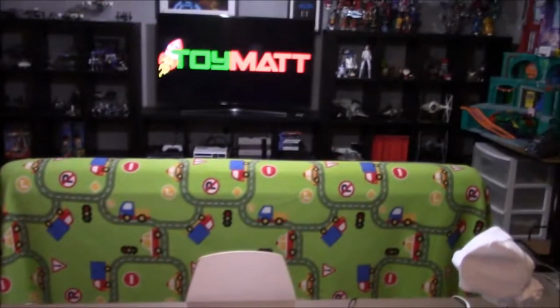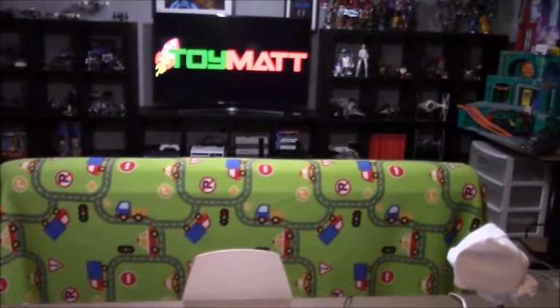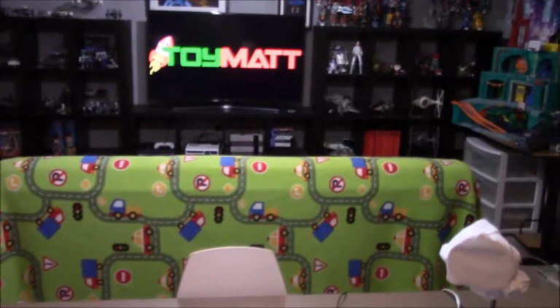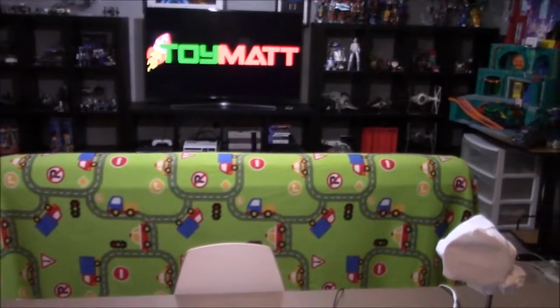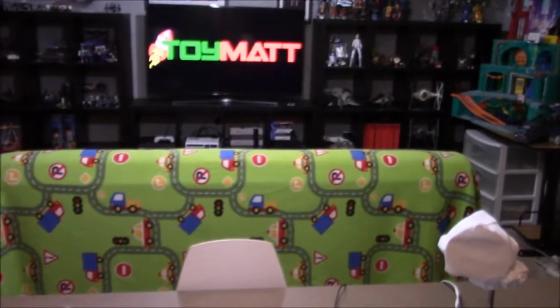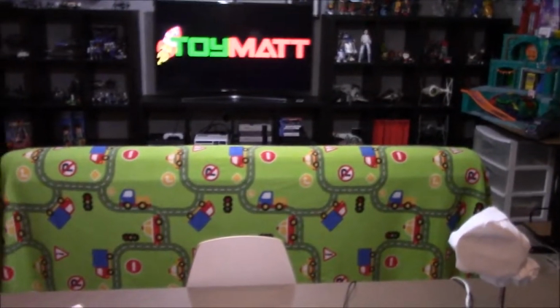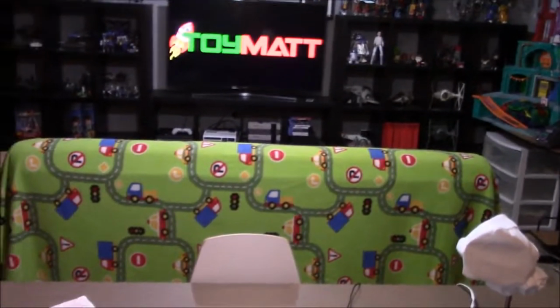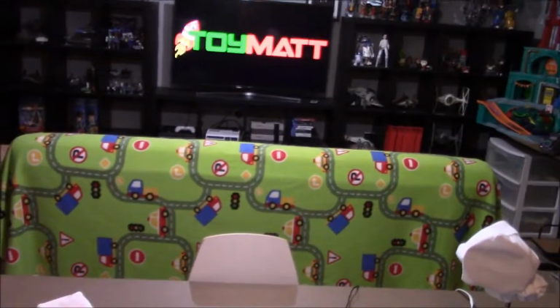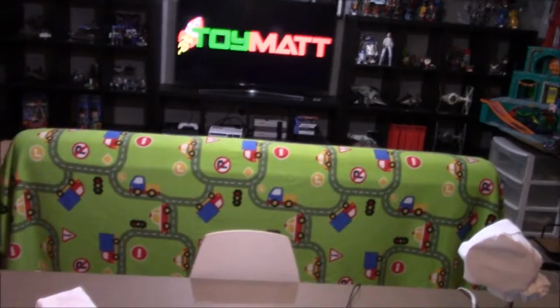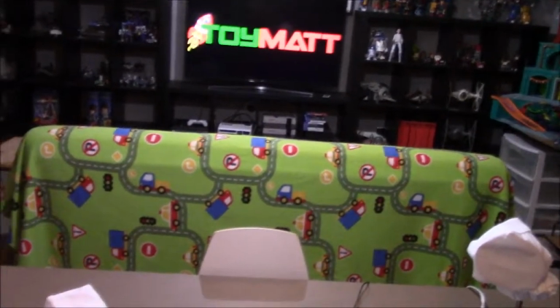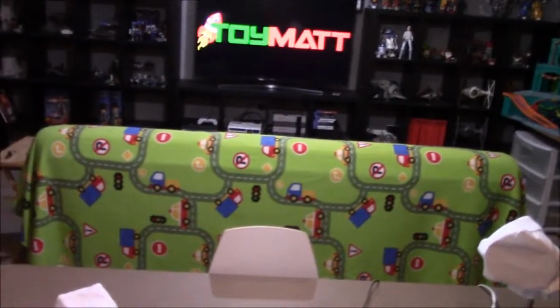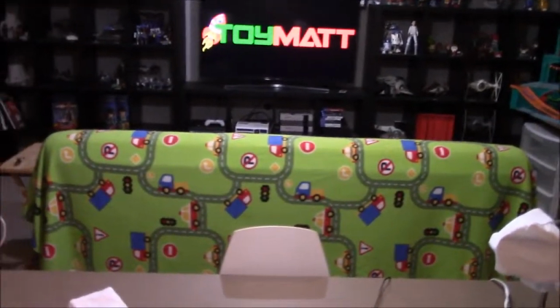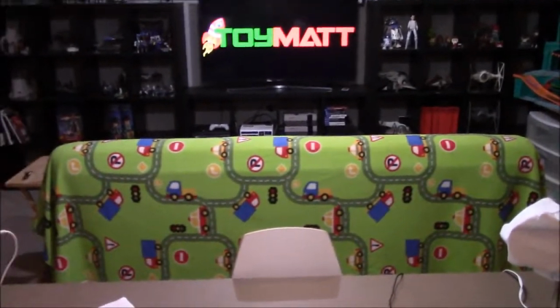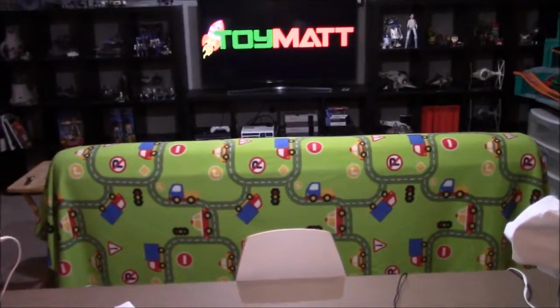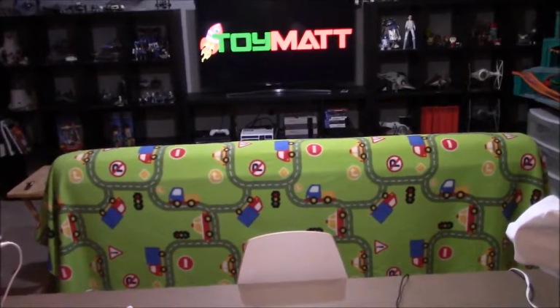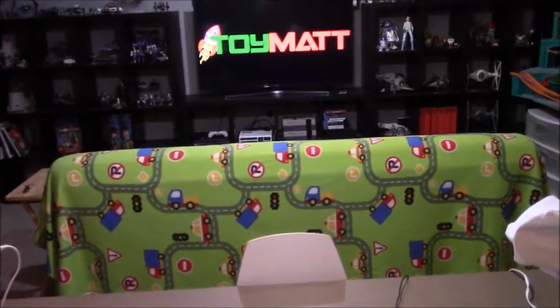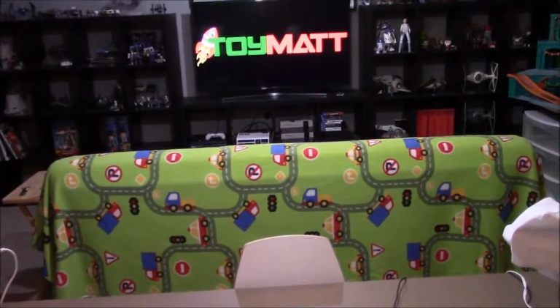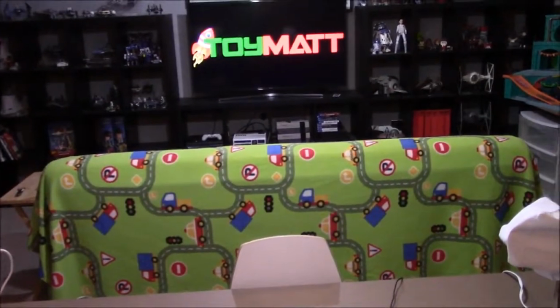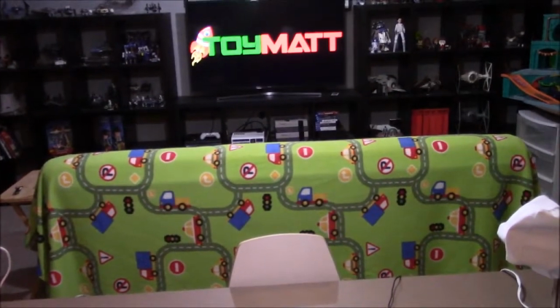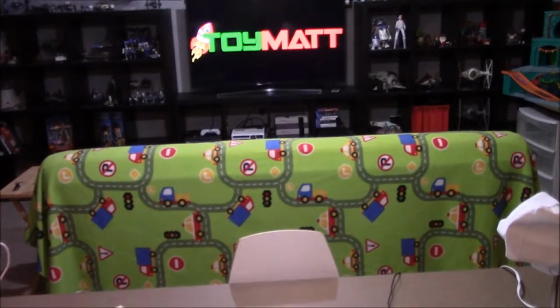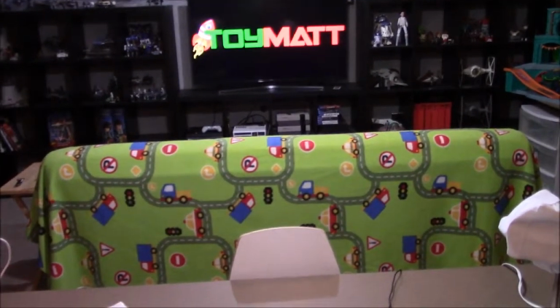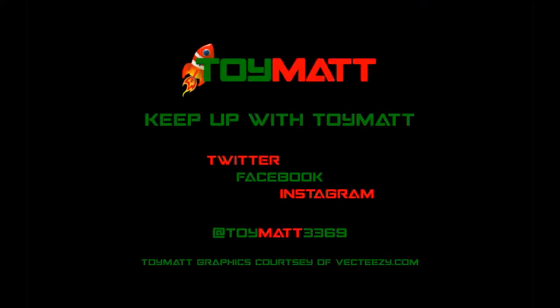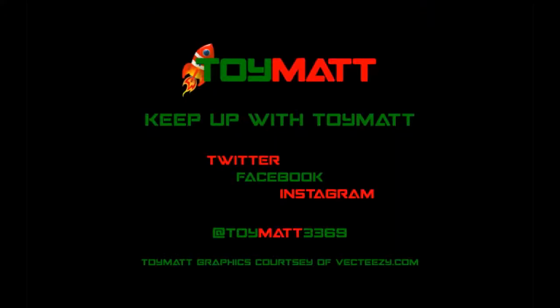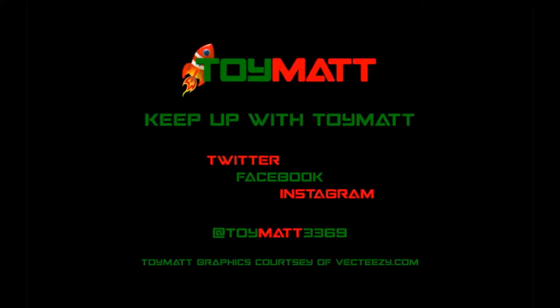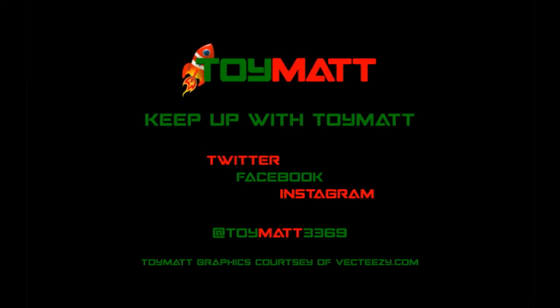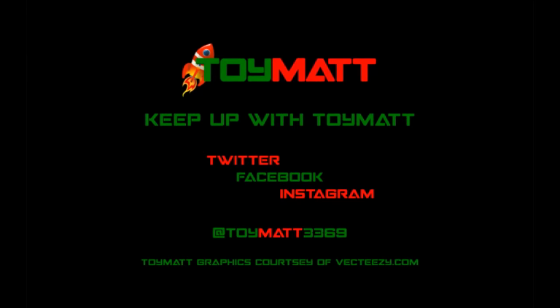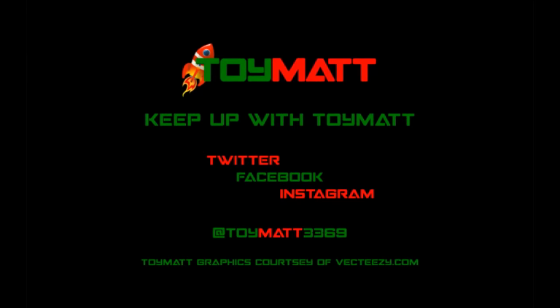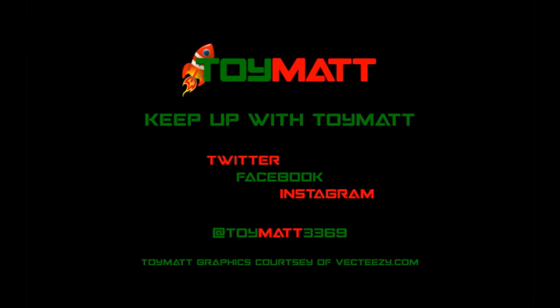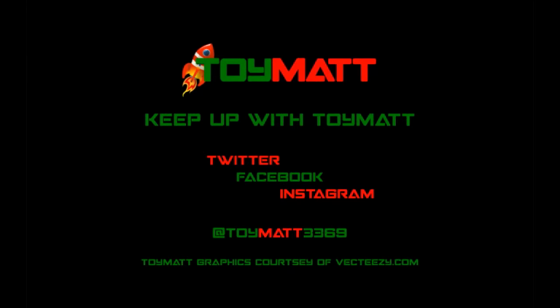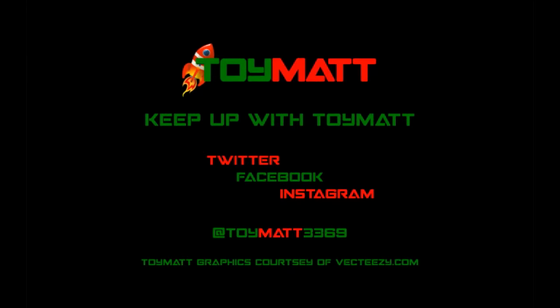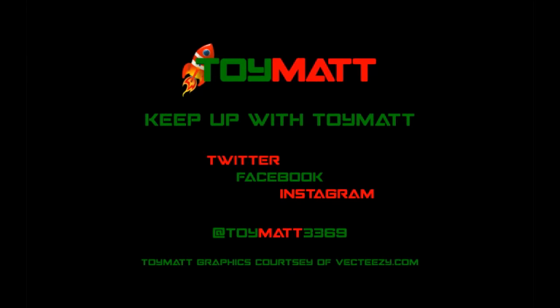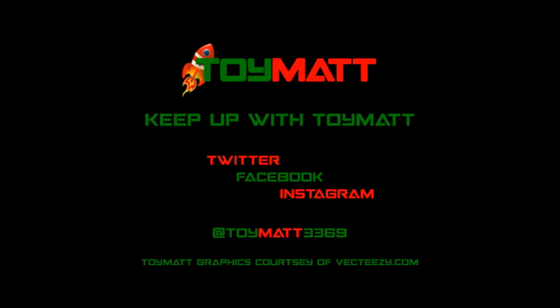Until next time, take it to the toy mat!